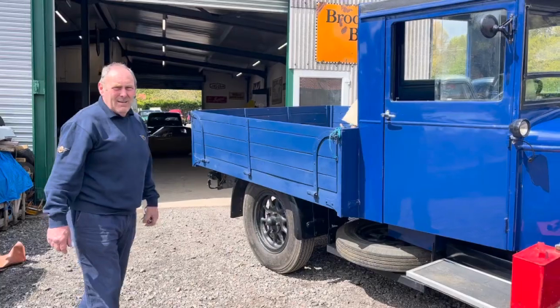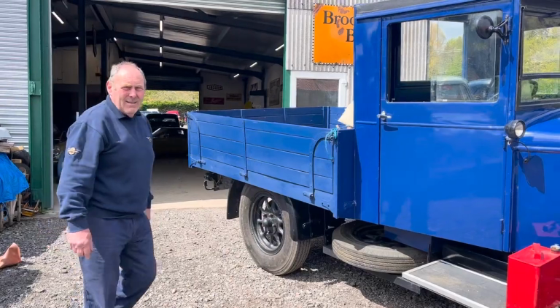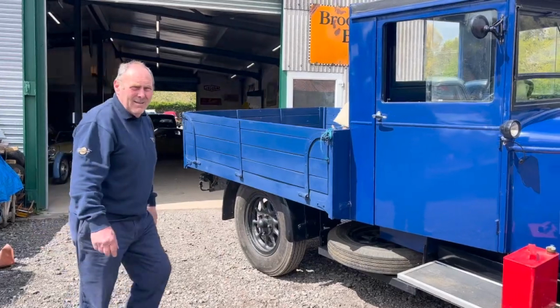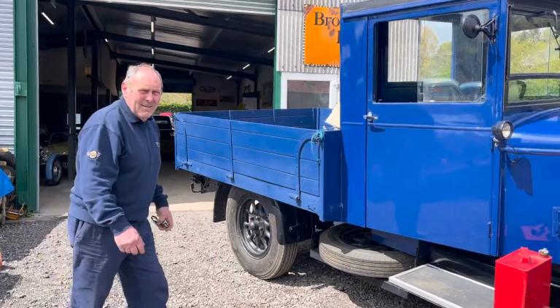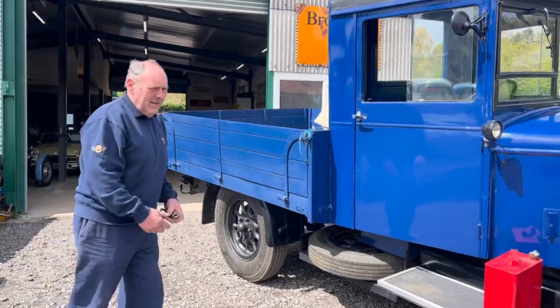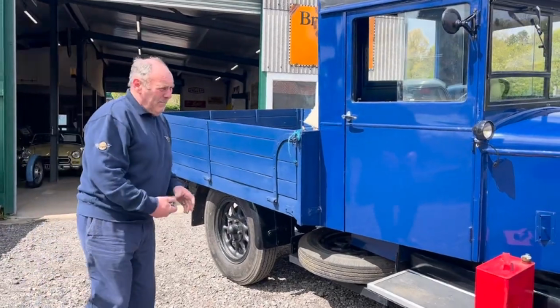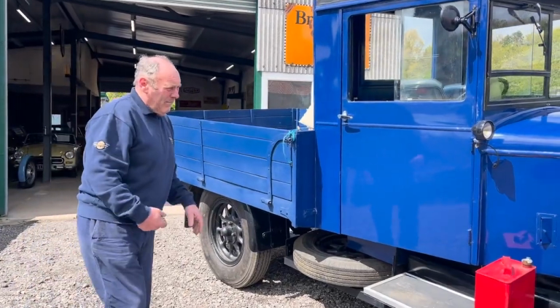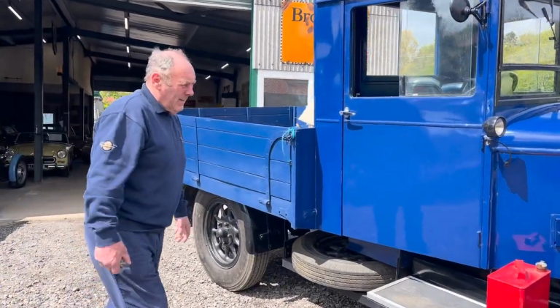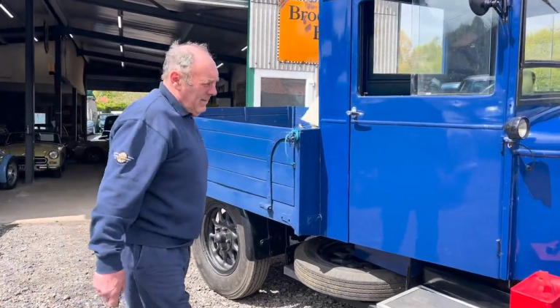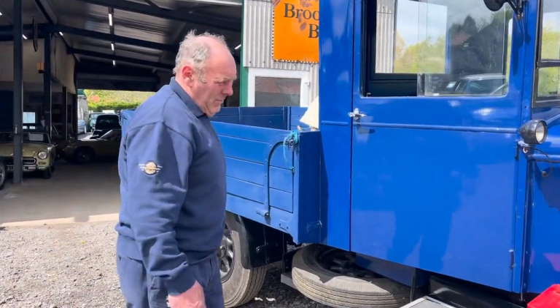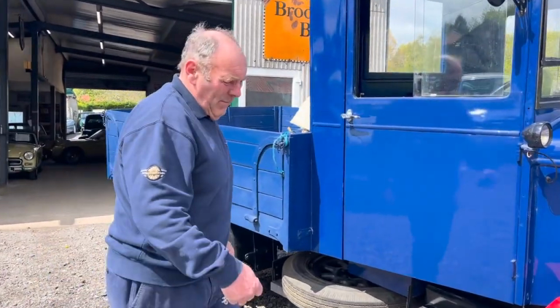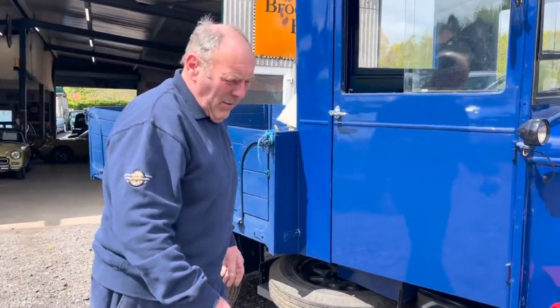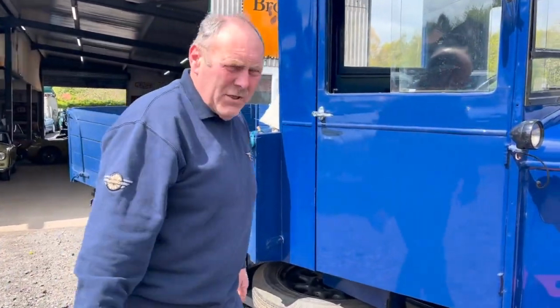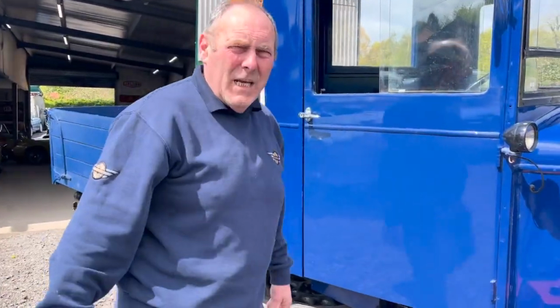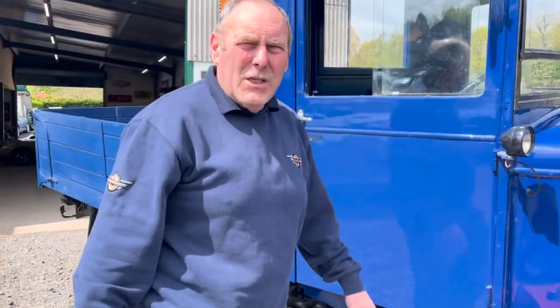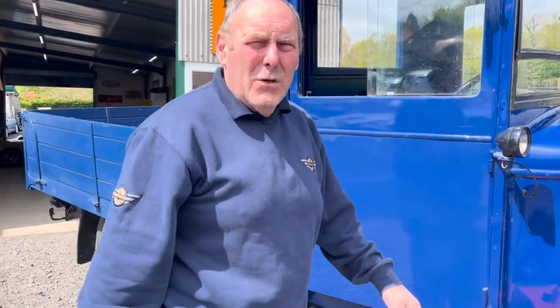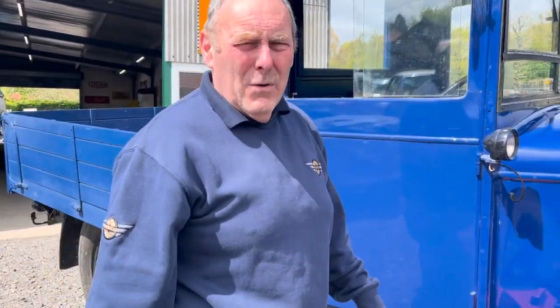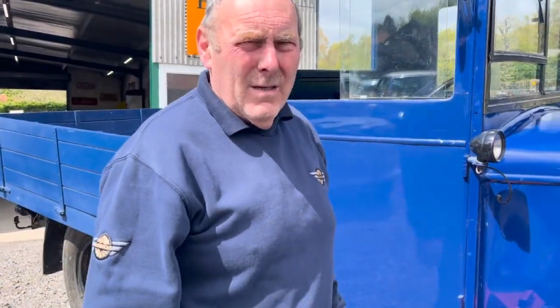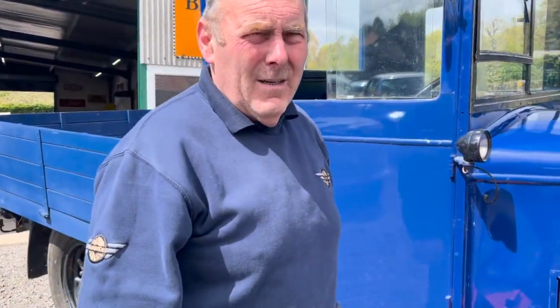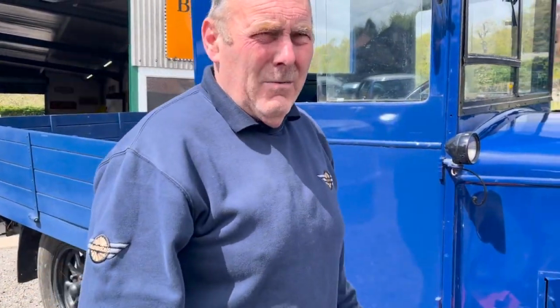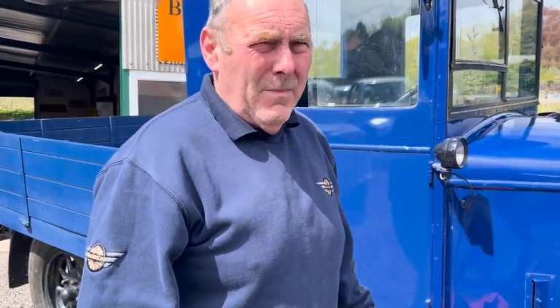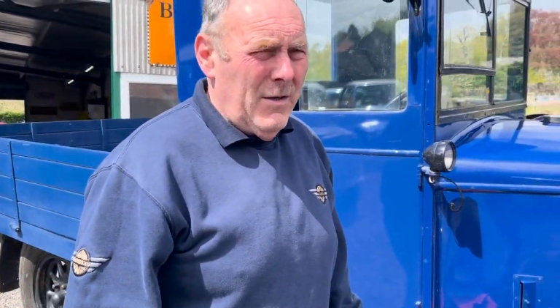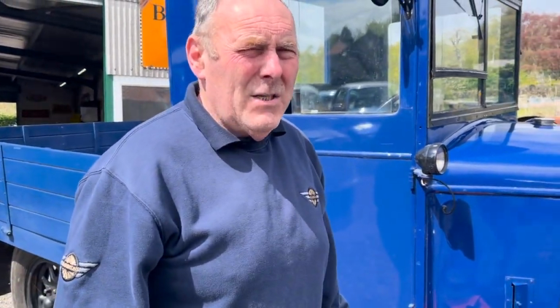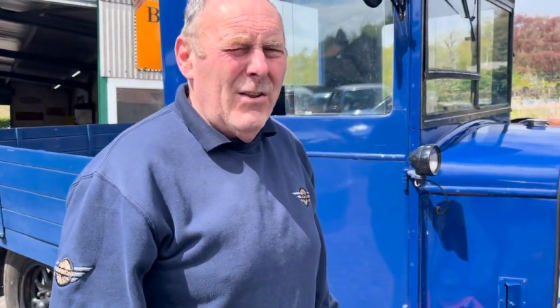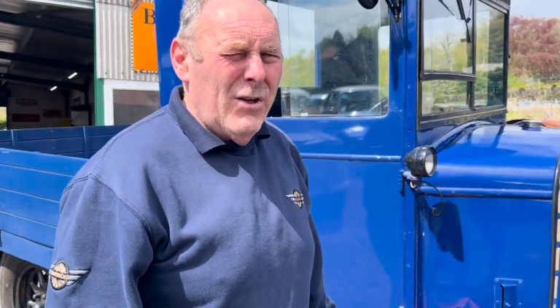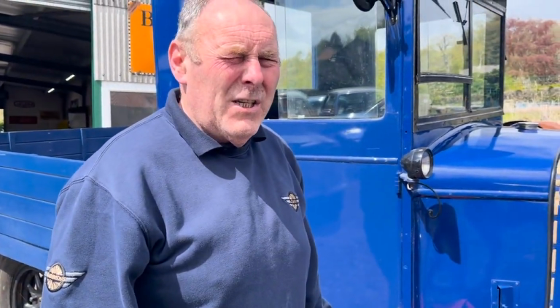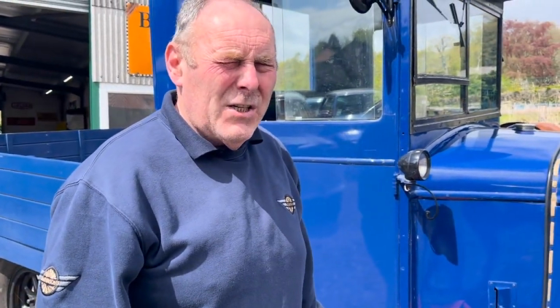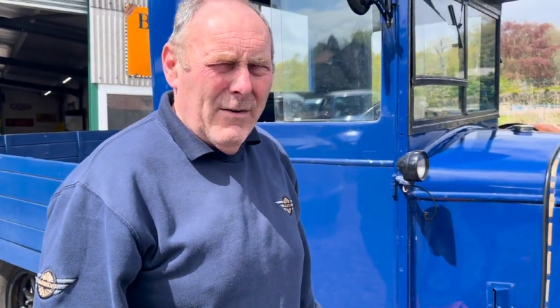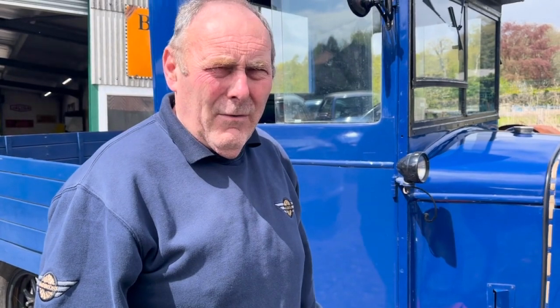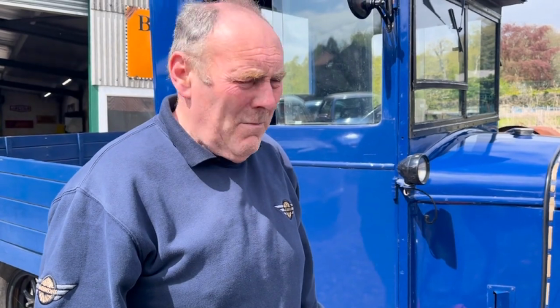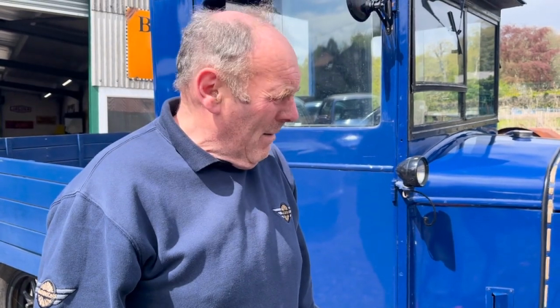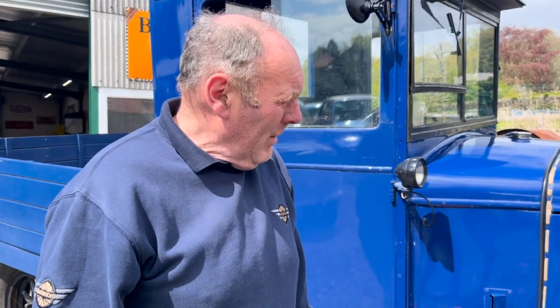Right, what have we got Grandad? The Forest T2, 1937 from memory.